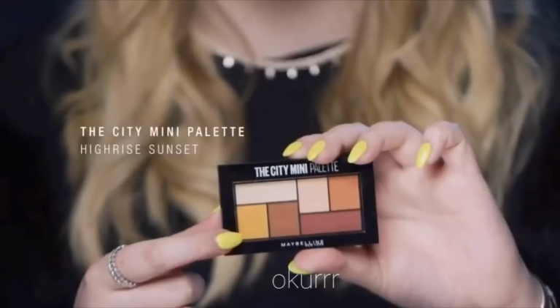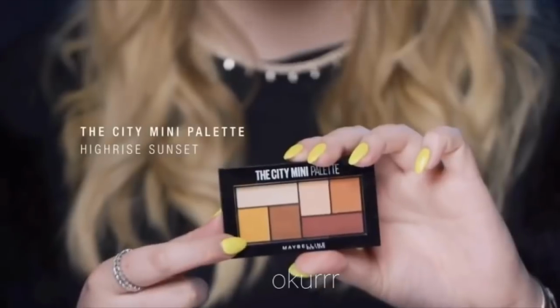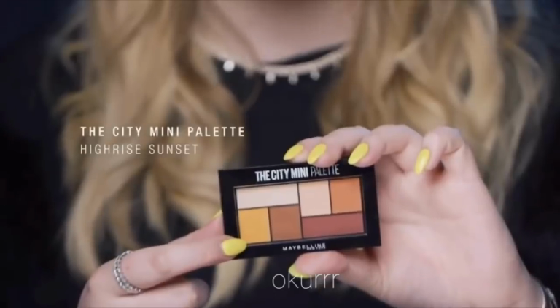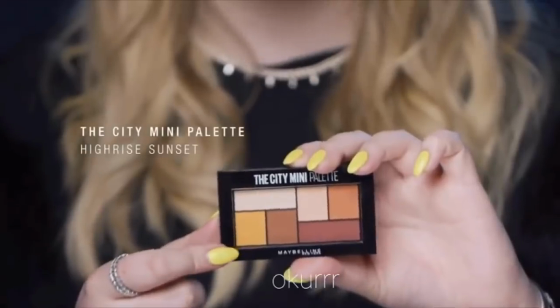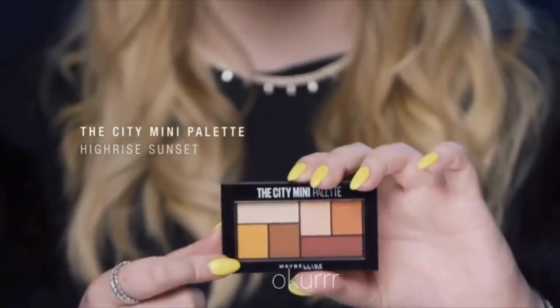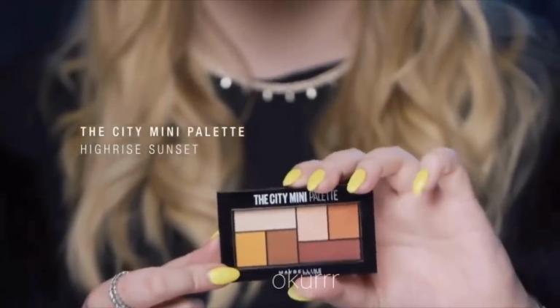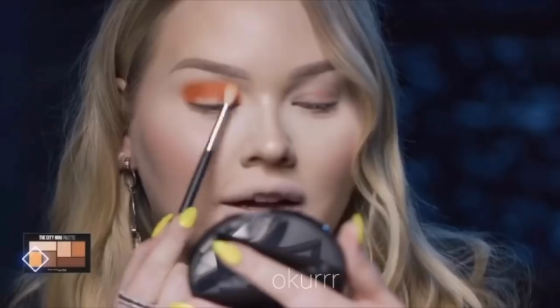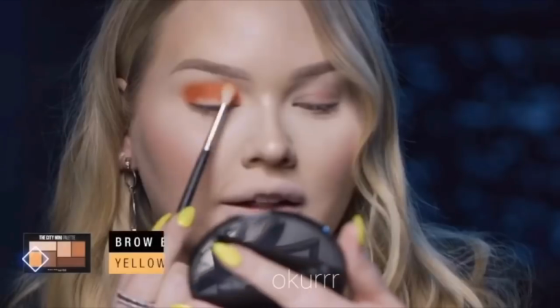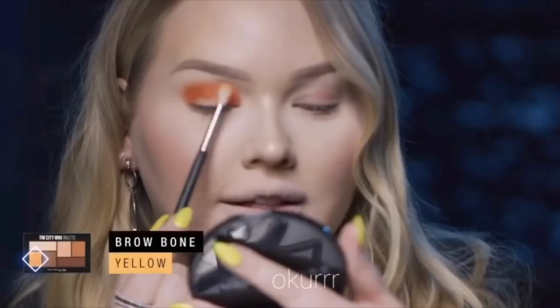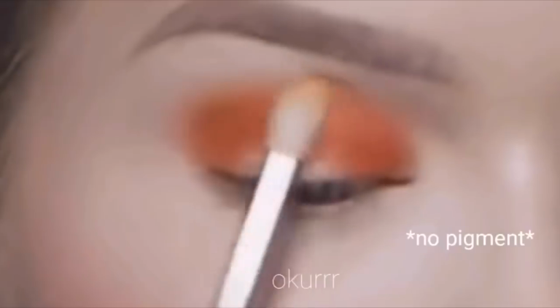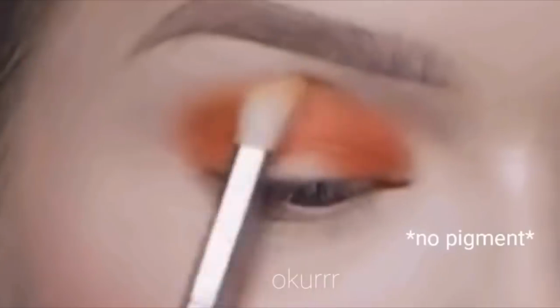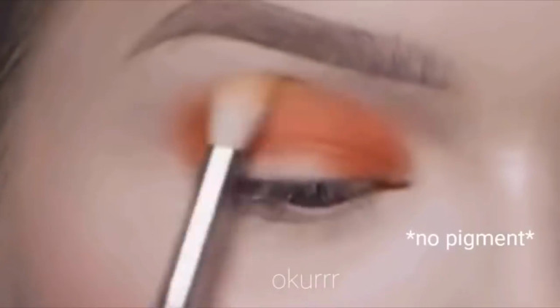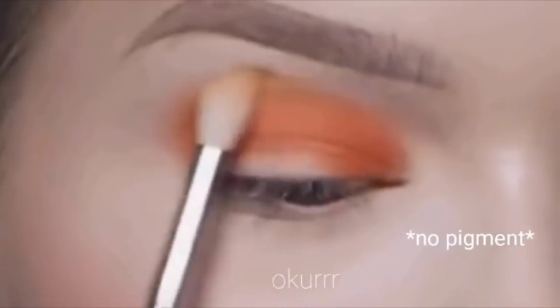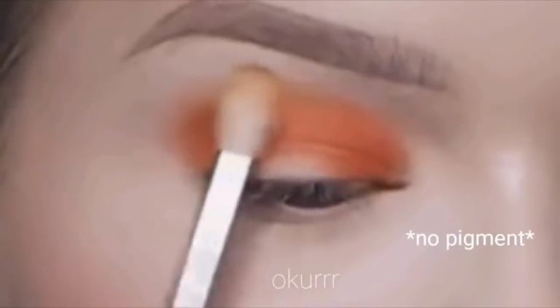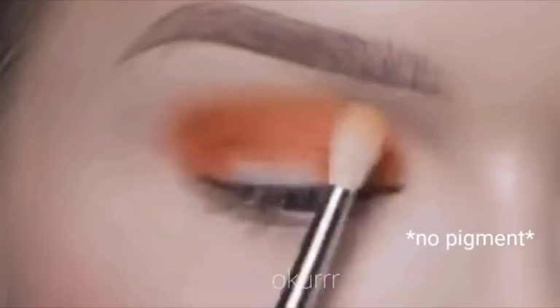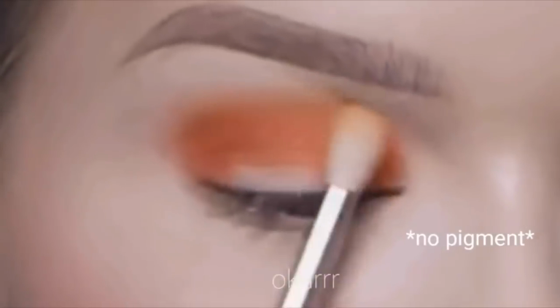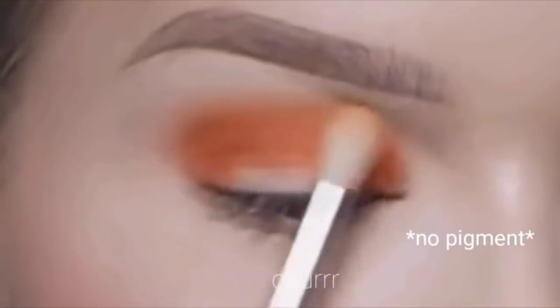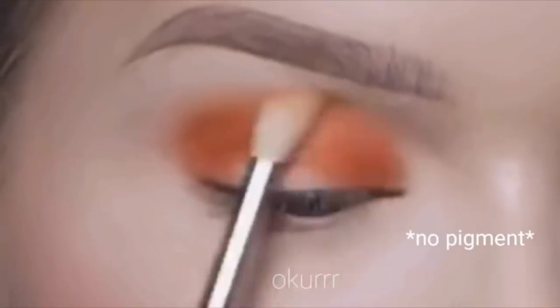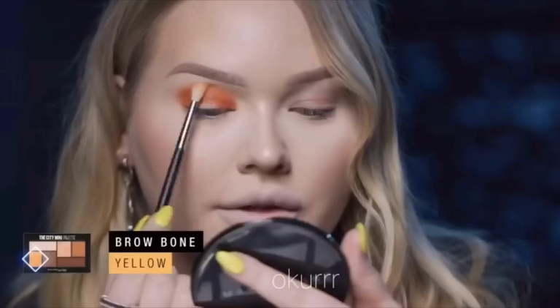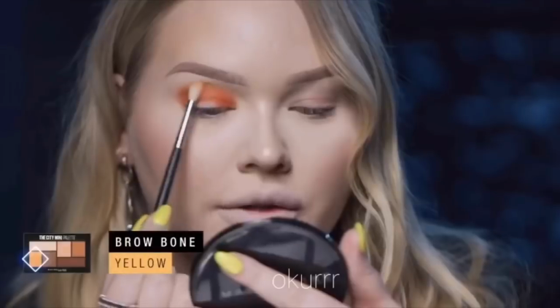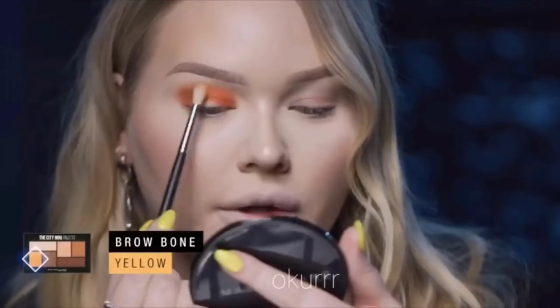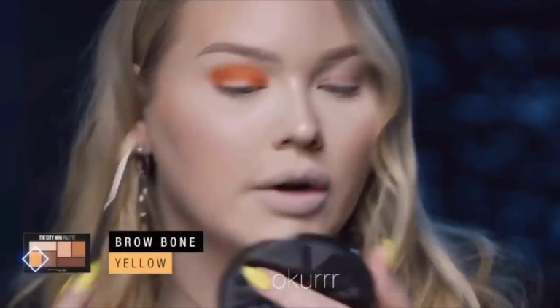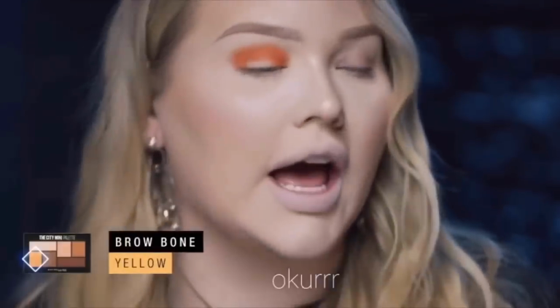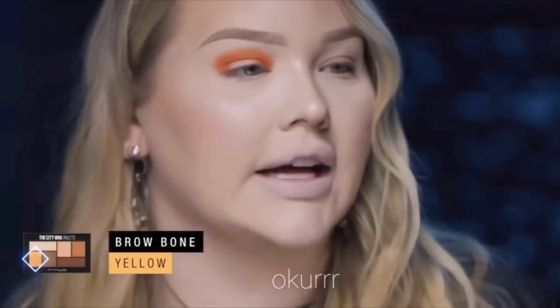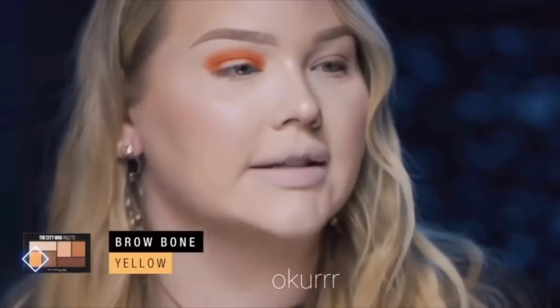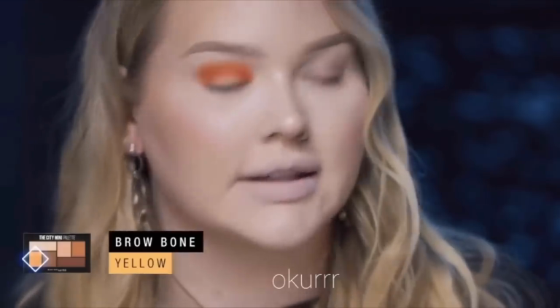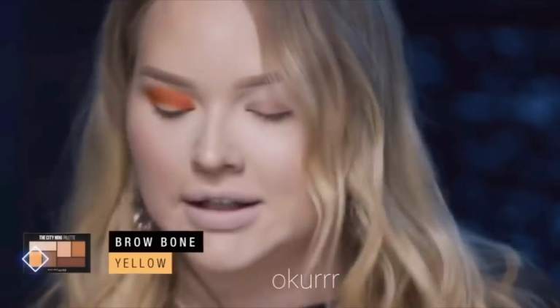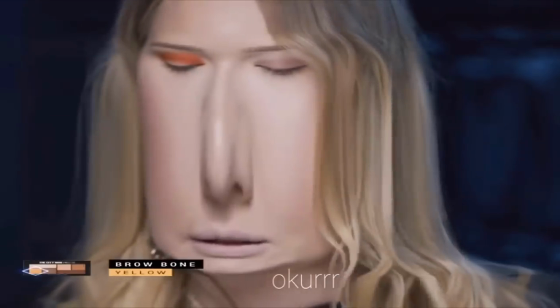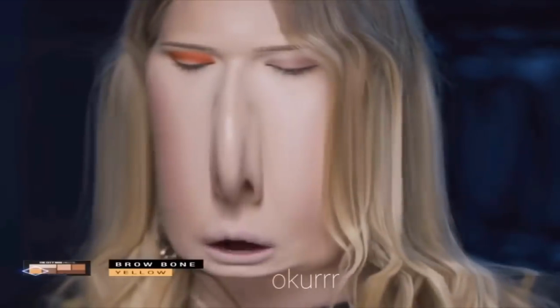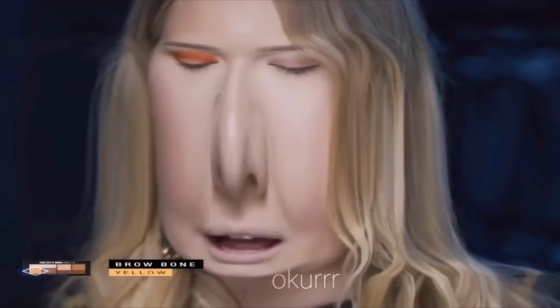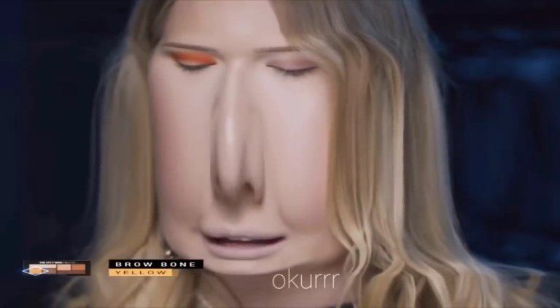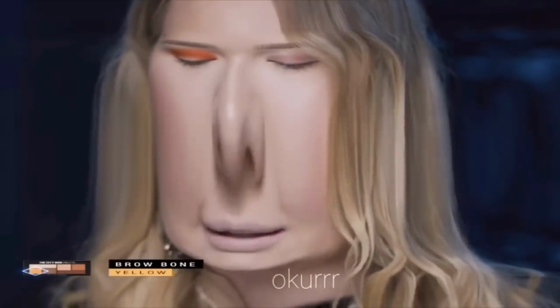I'm taking the yellow. Yellow is blending into that orange. So nice. Looks so nice.